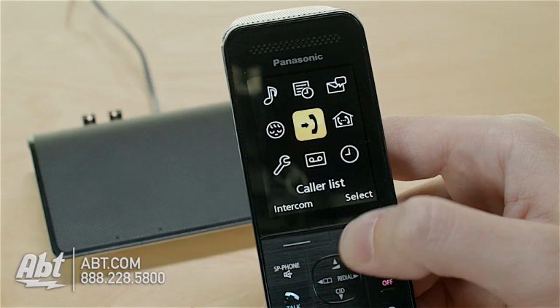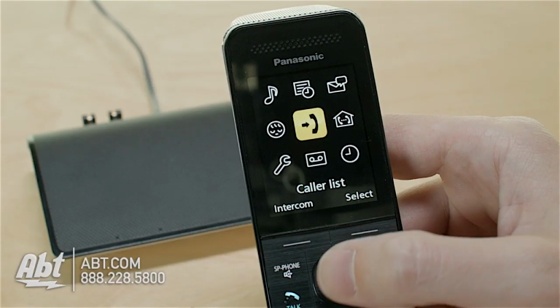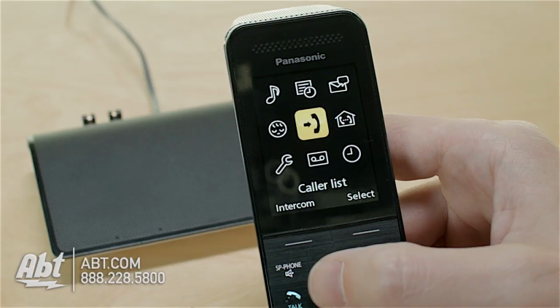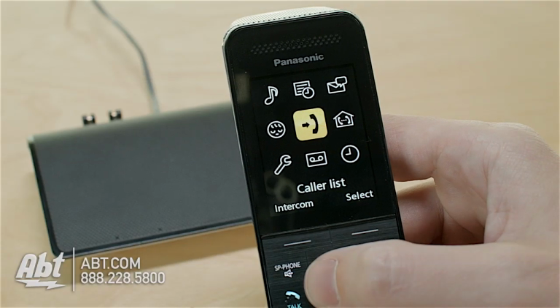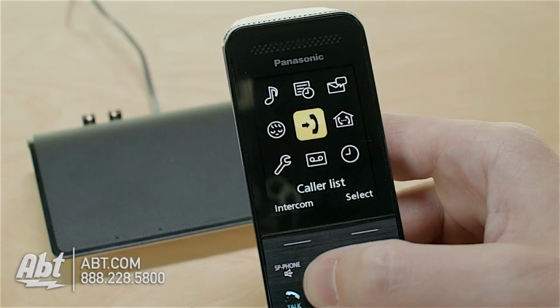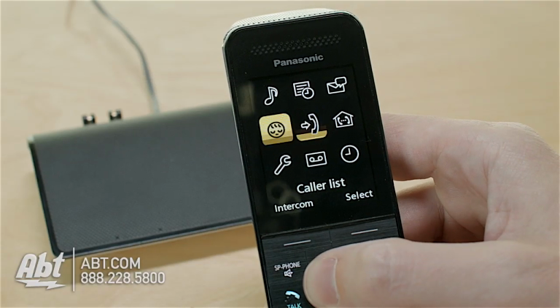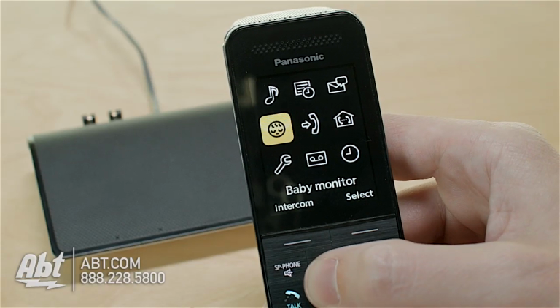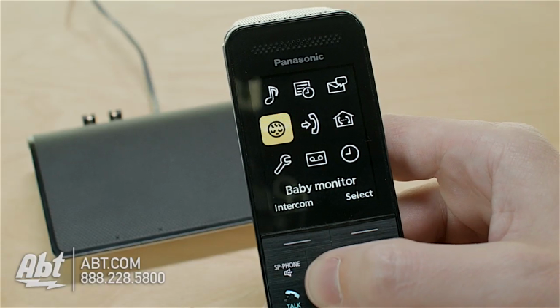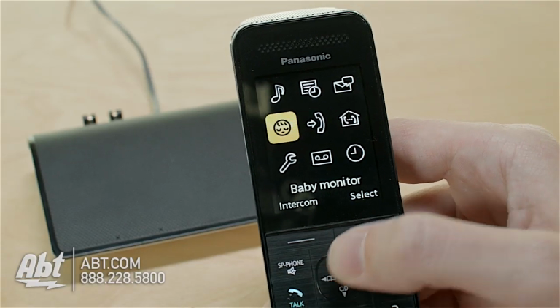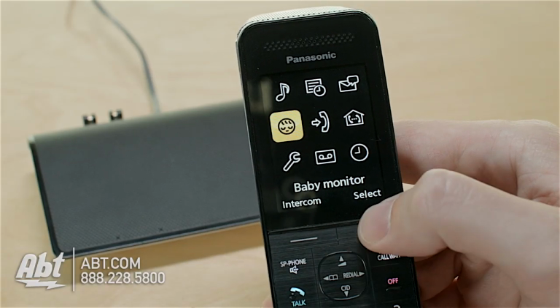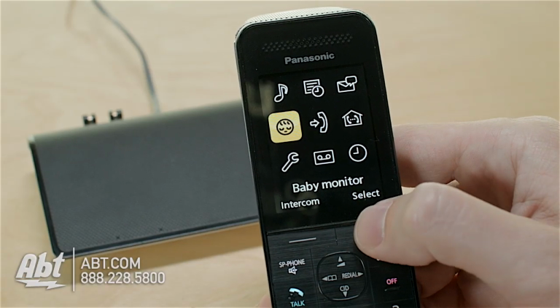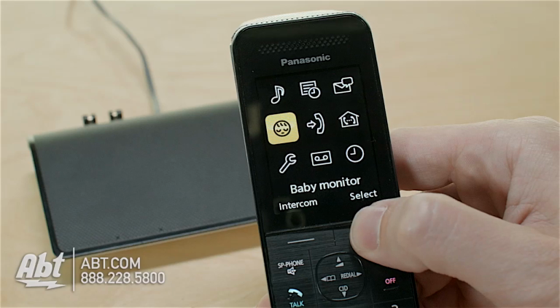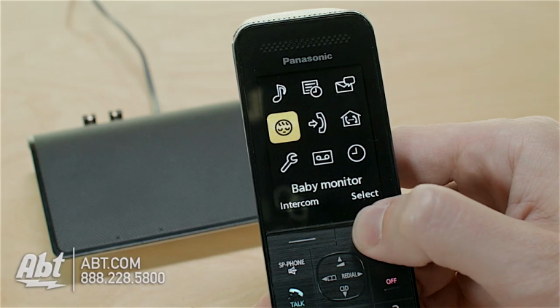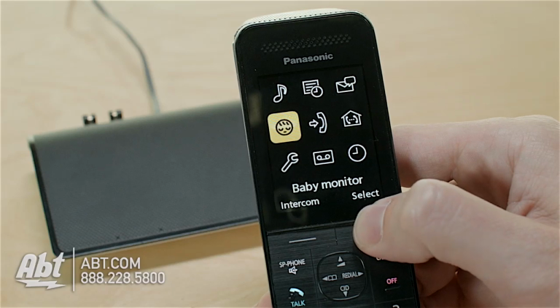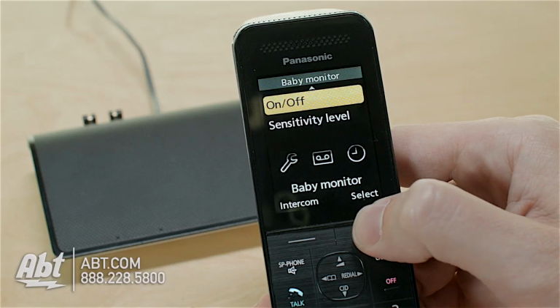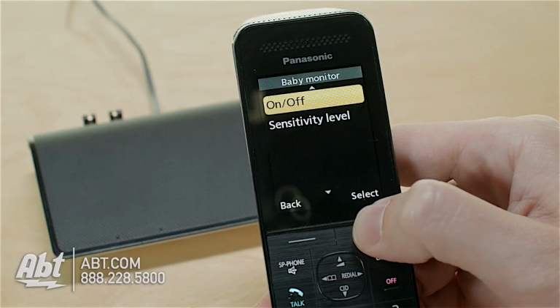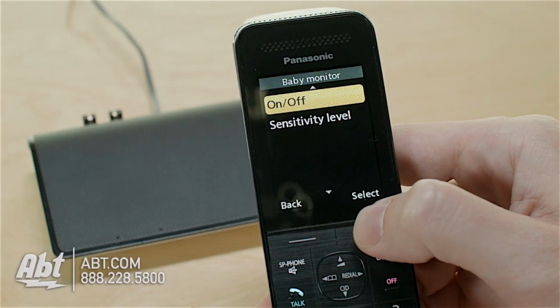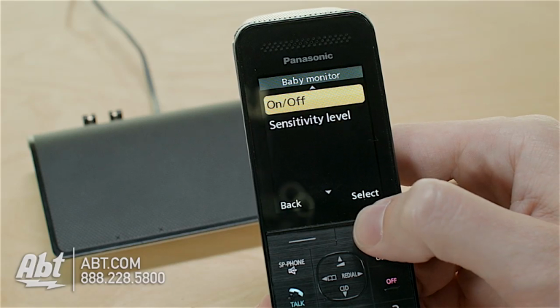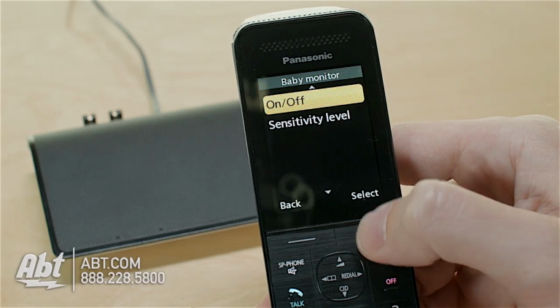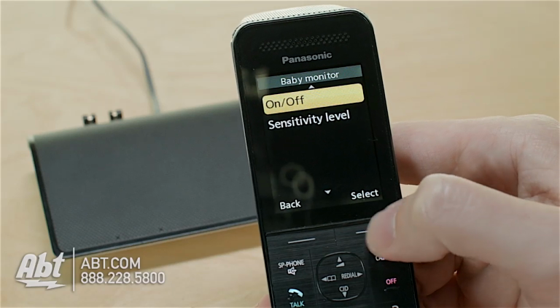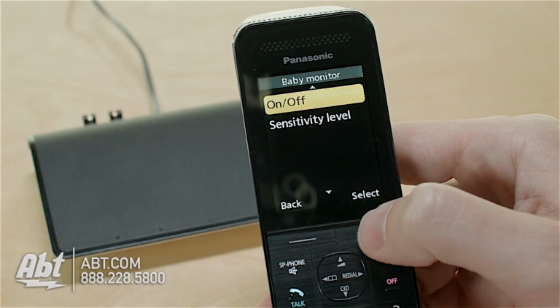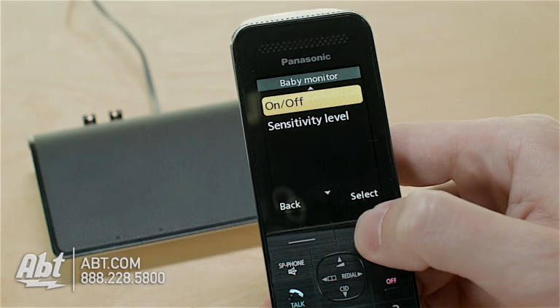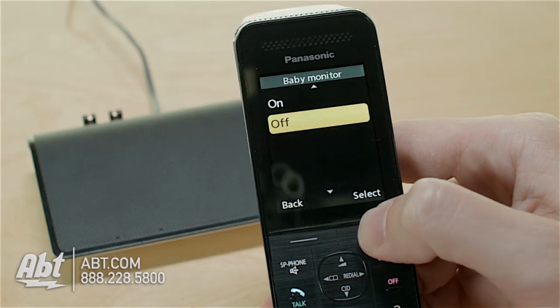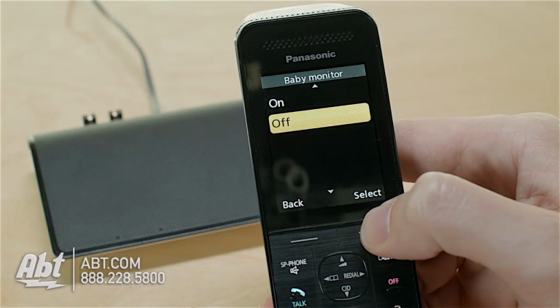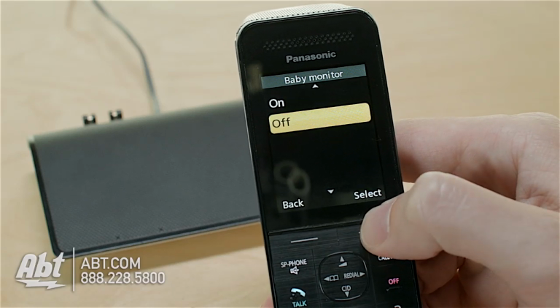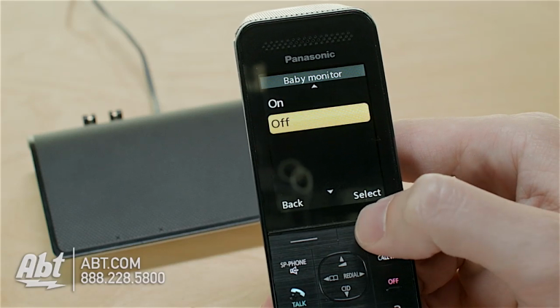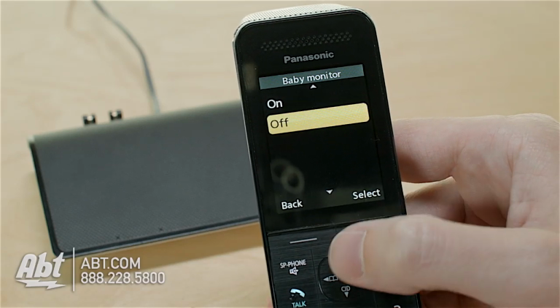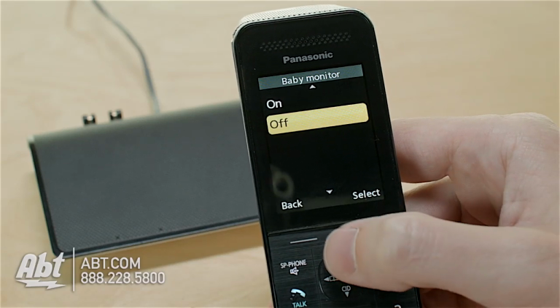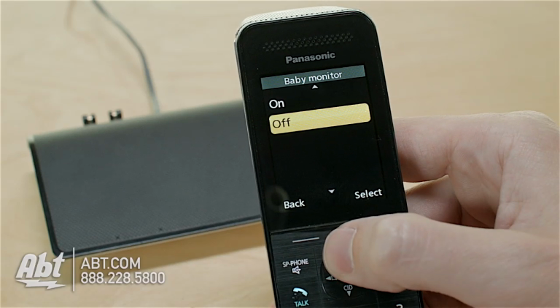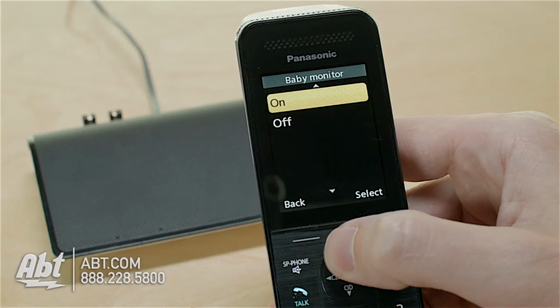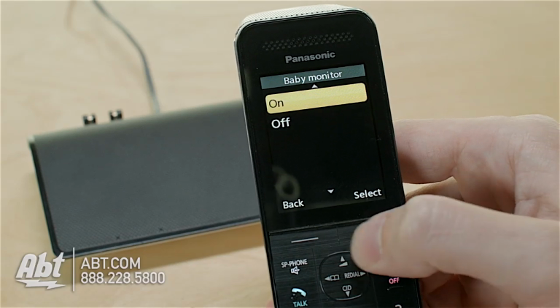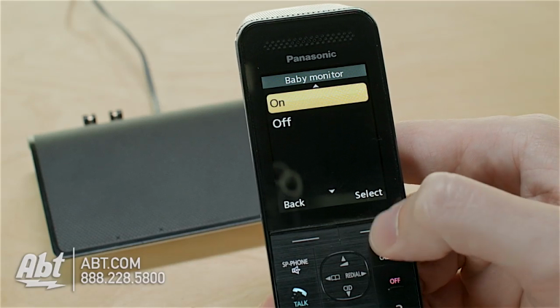Another great feature is that this can be used as a baby monitor, so if you have a handset in monitor mode in your child's room and they start crying, you'll know they're awake.